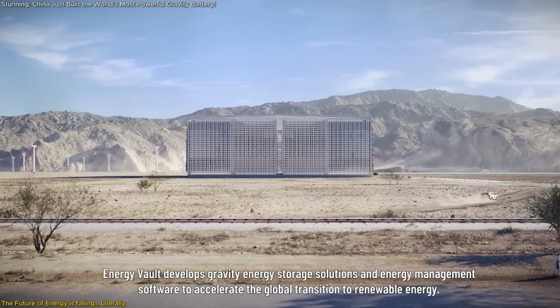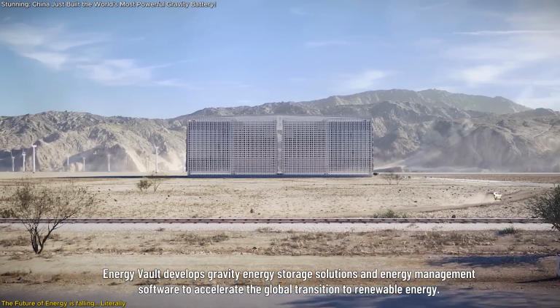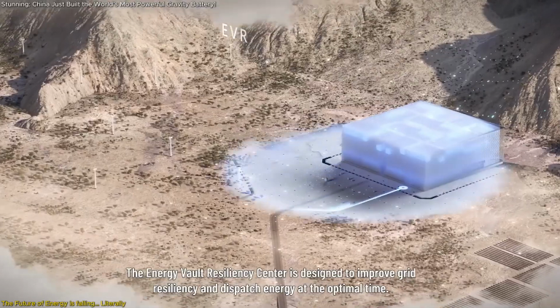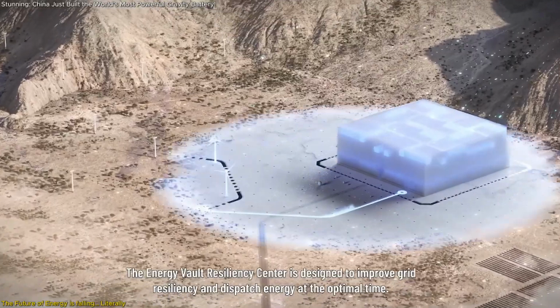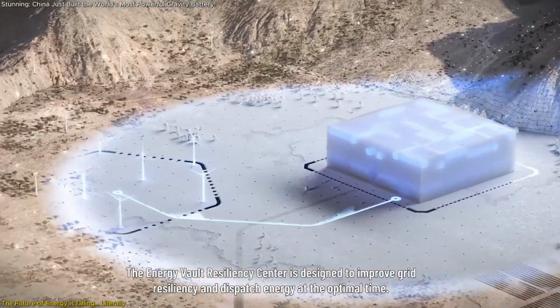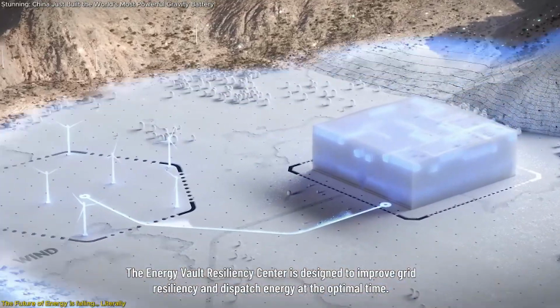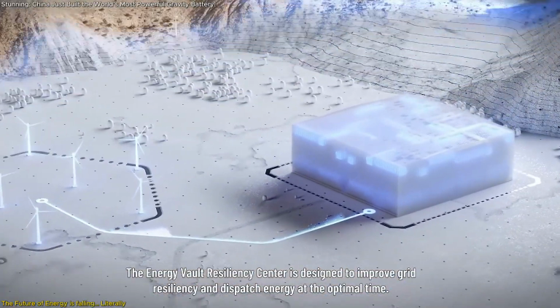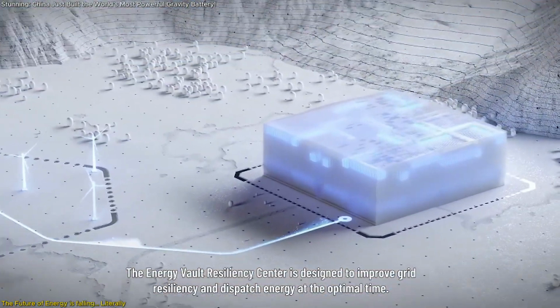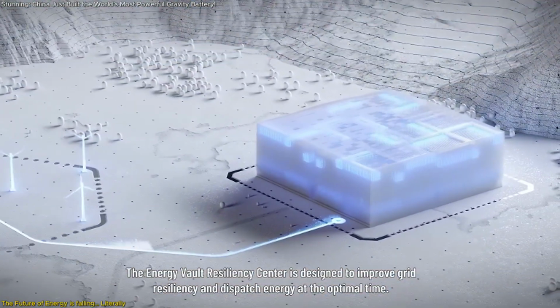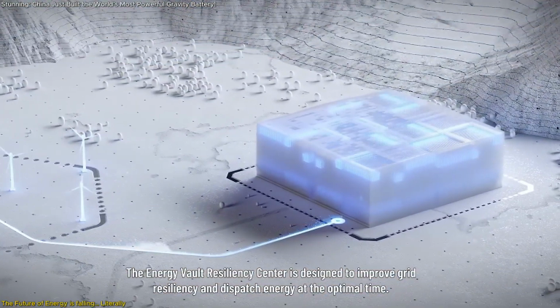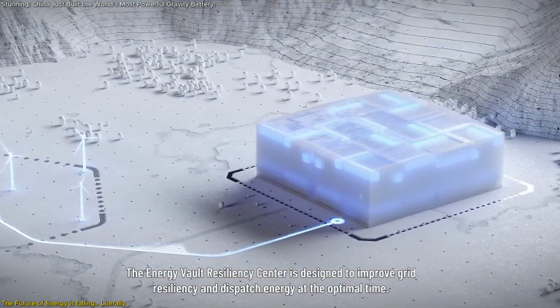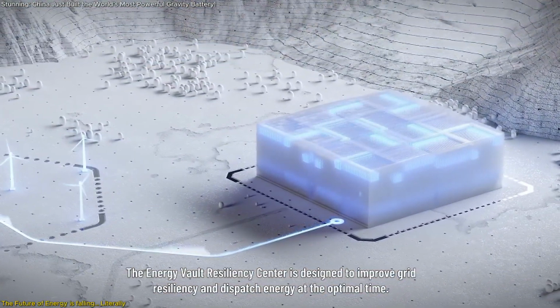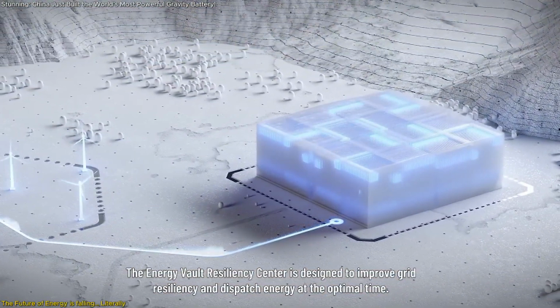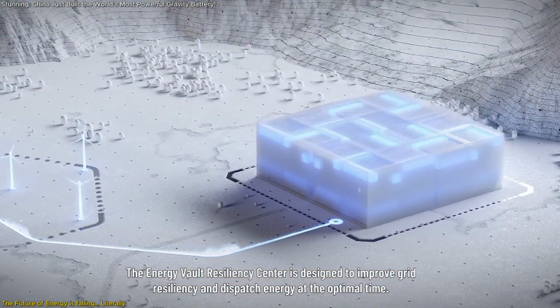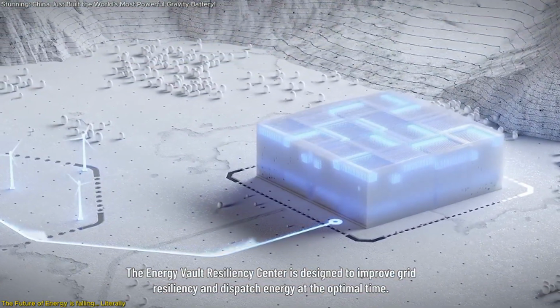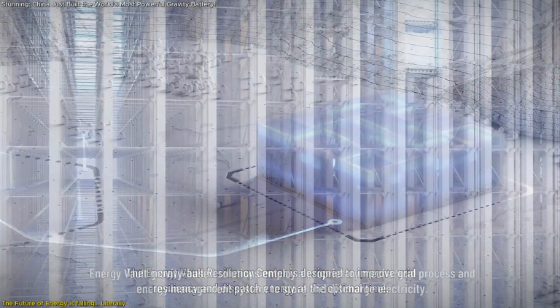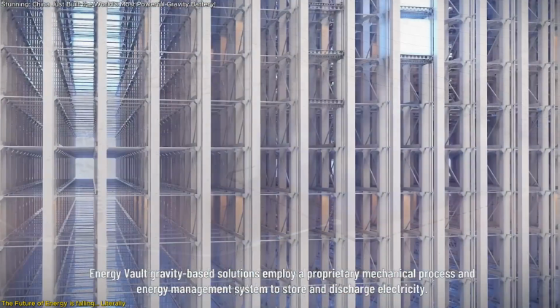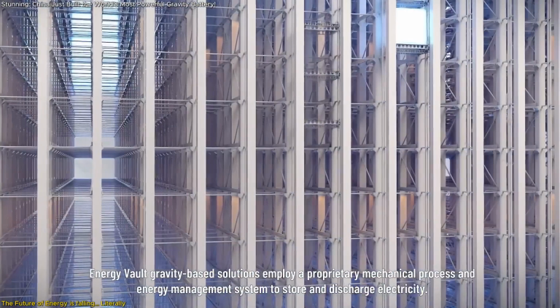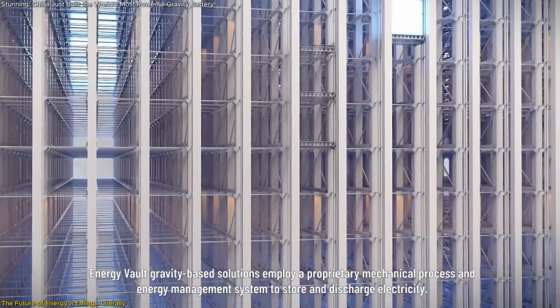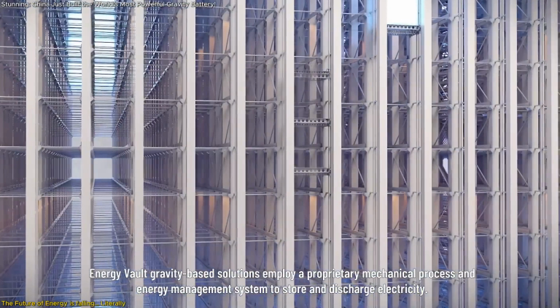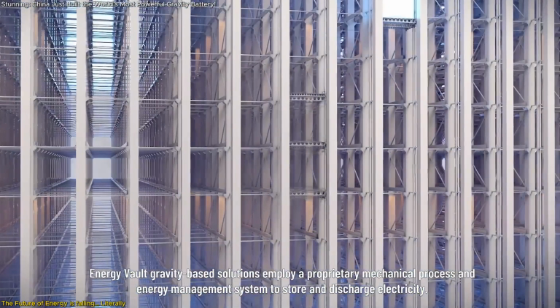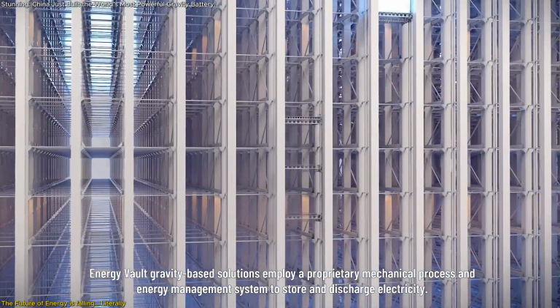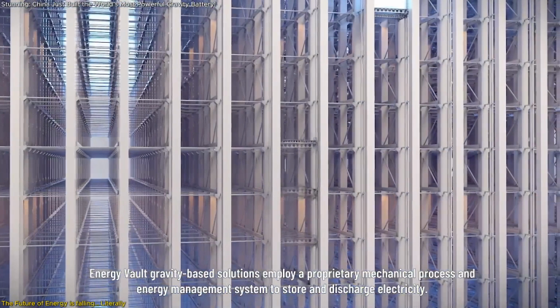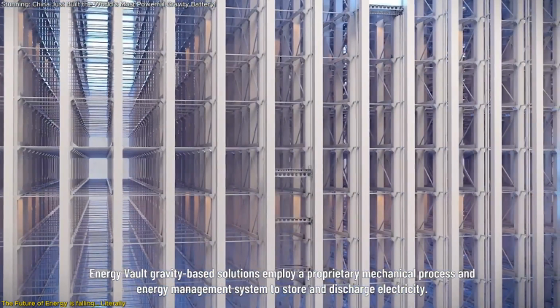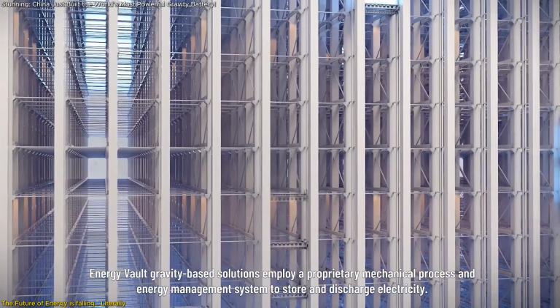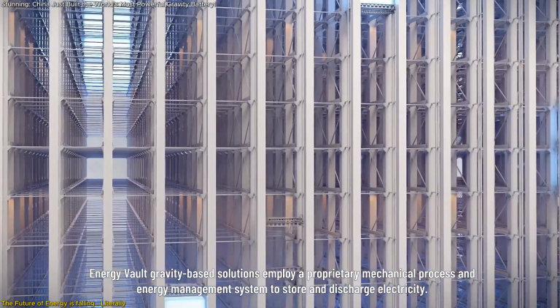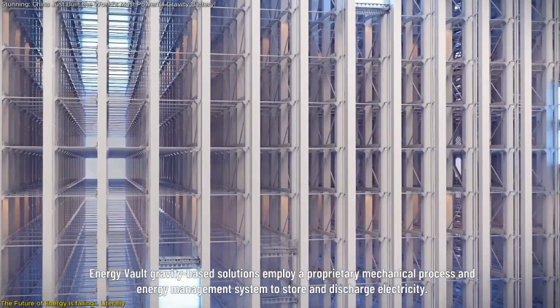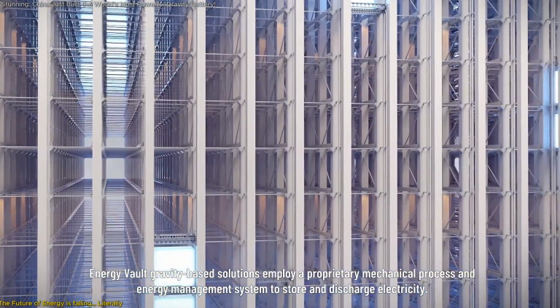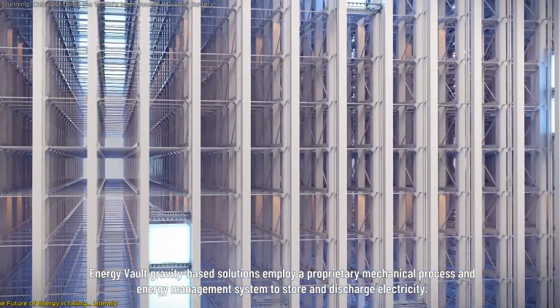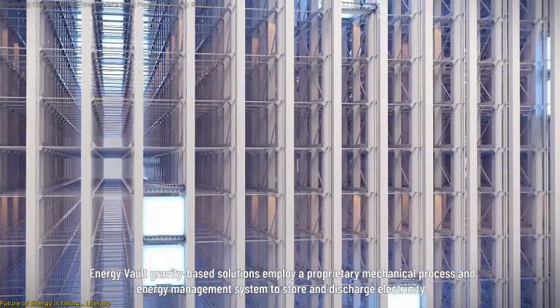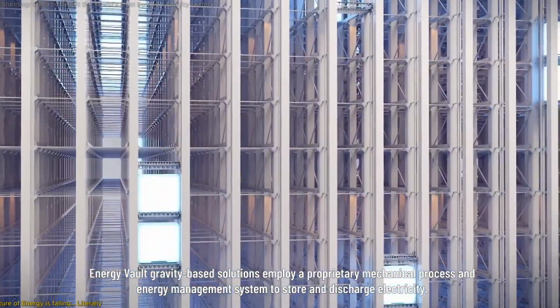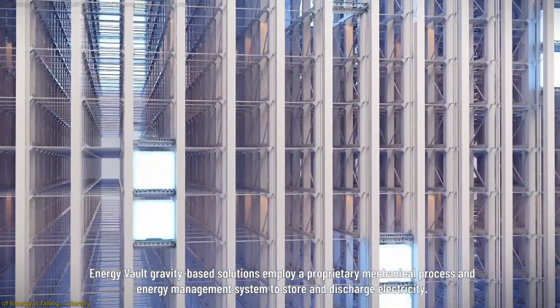But how does it work? And why does it matter? Stay with us, because this changes everything about energy storage.